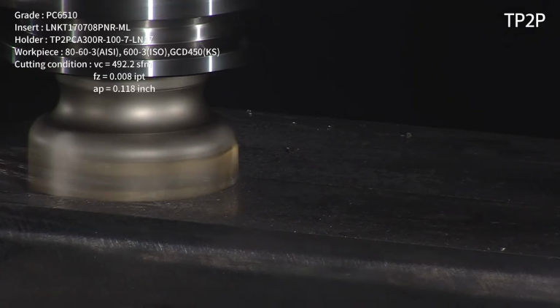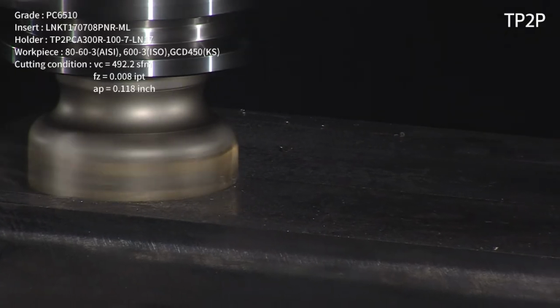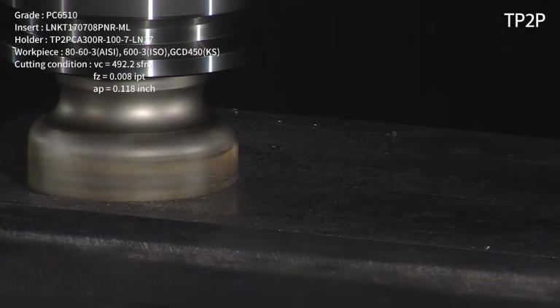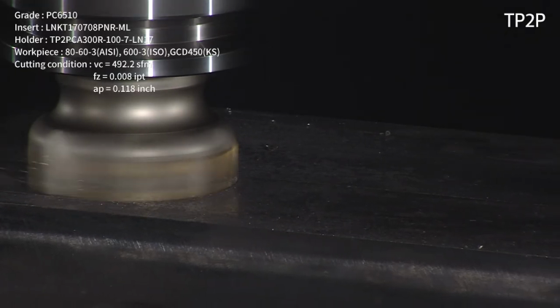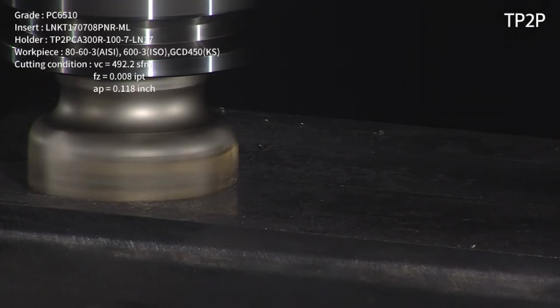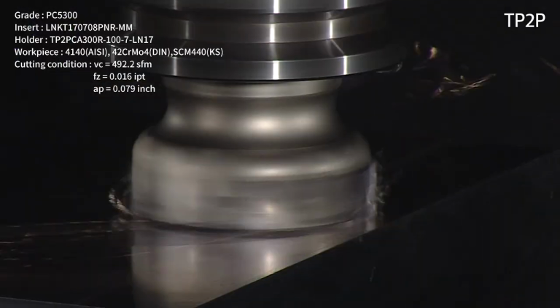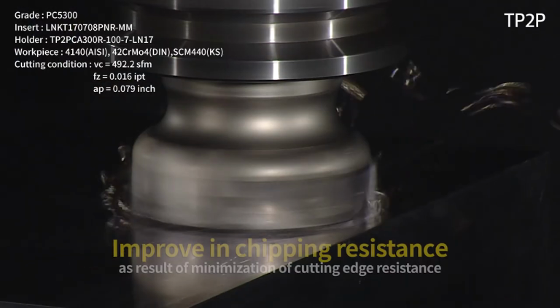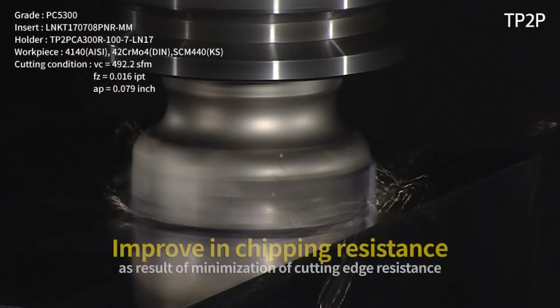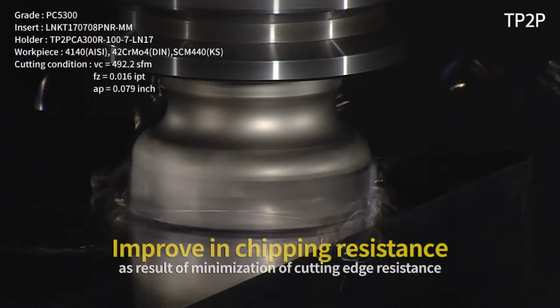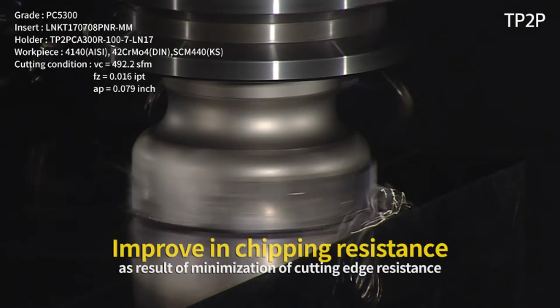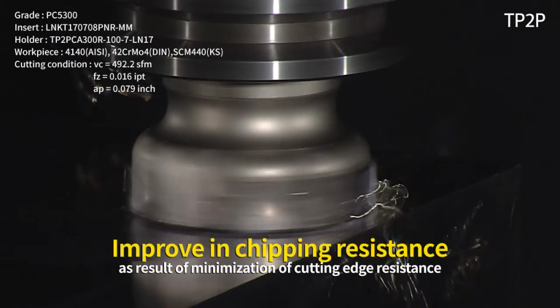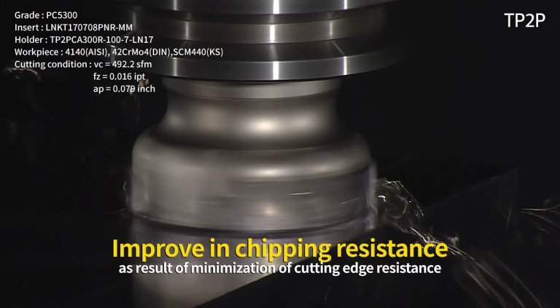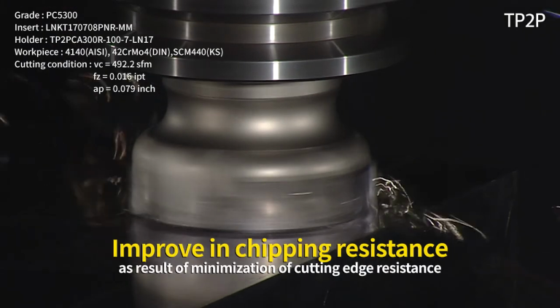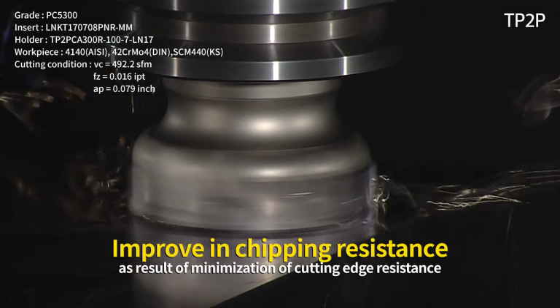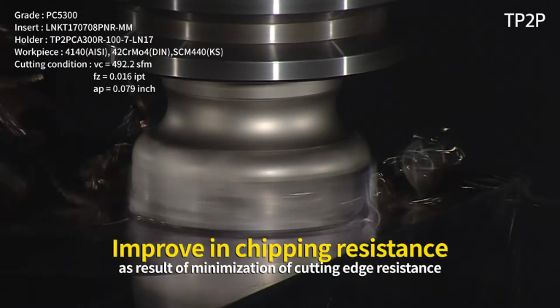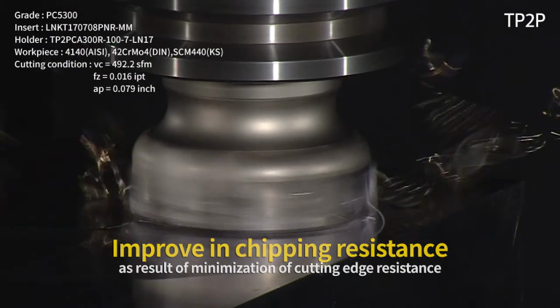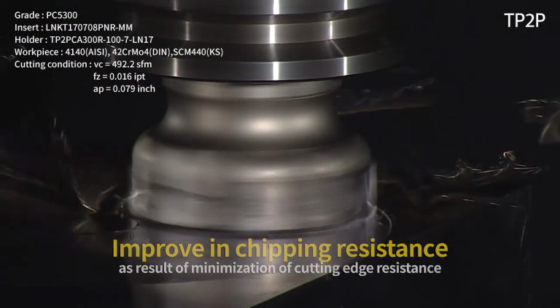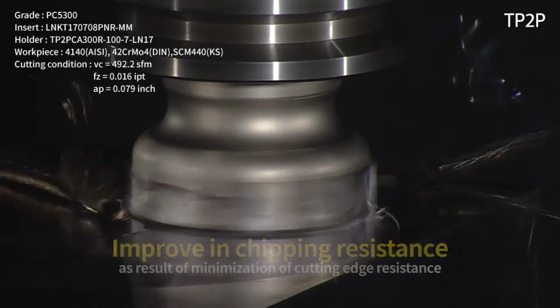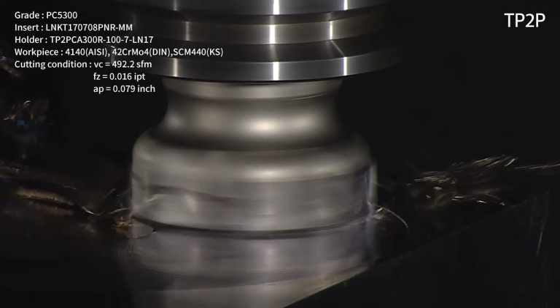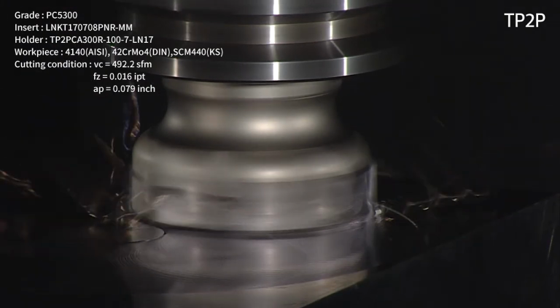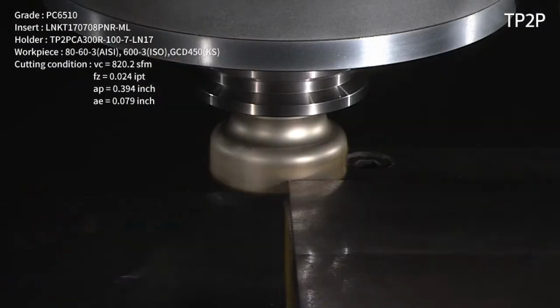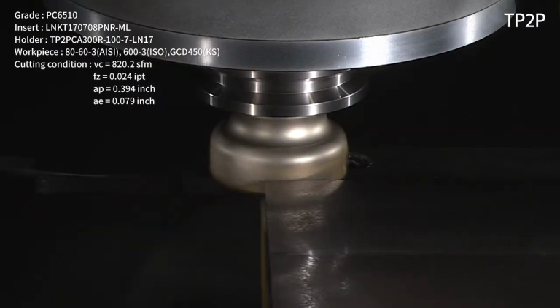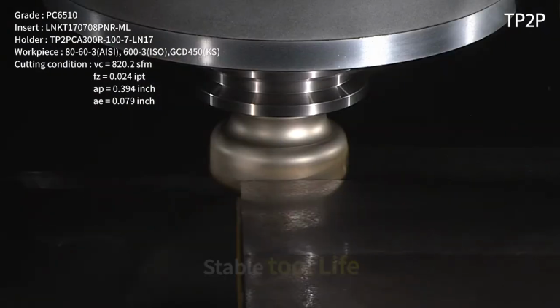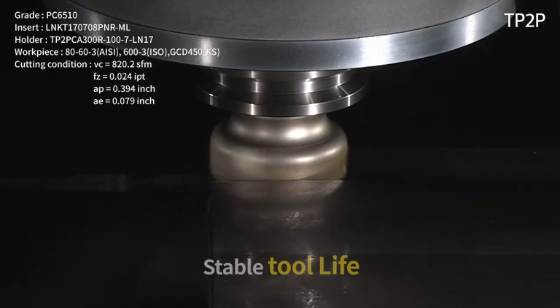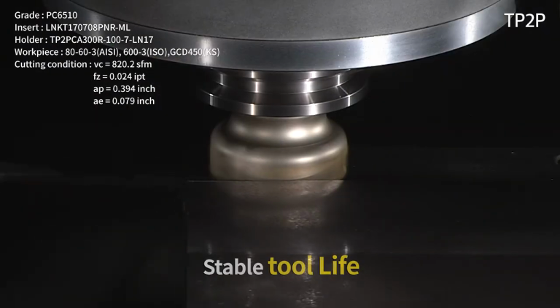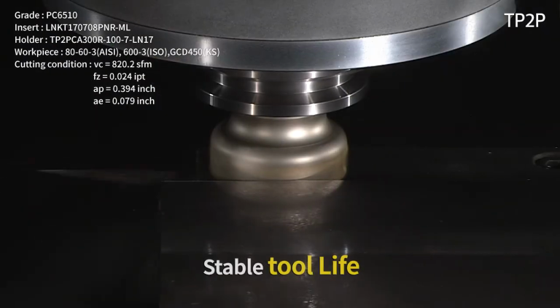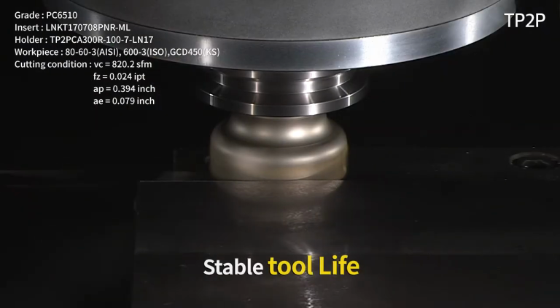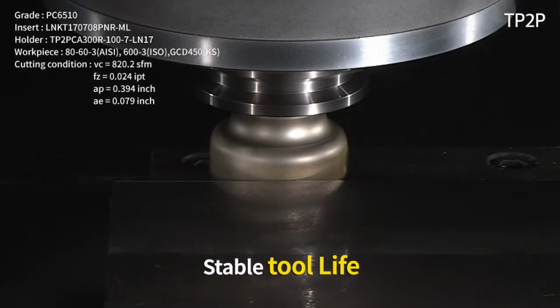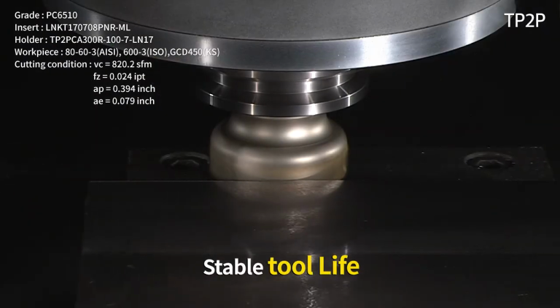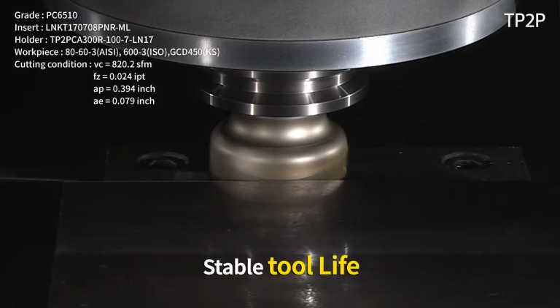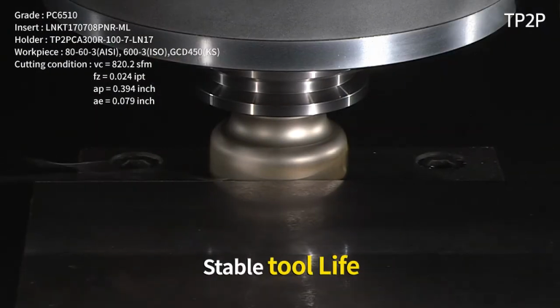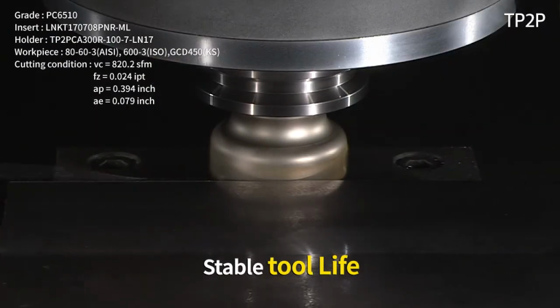Moreover, resistance to chipping increased and a stable lifespan was secured due to minimized cutting resistance.